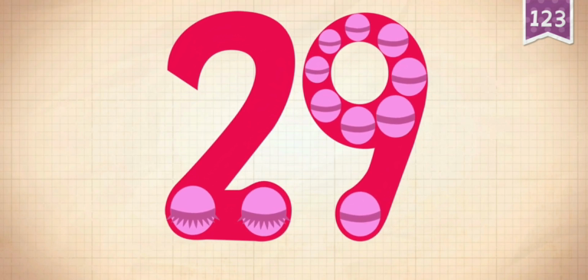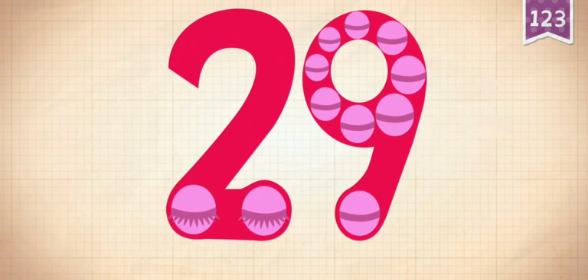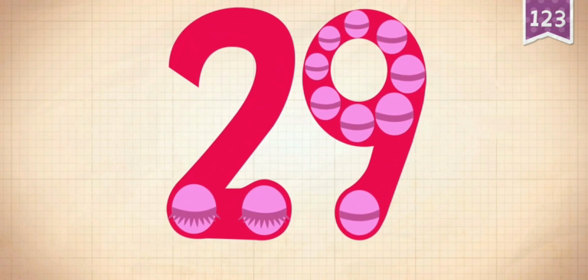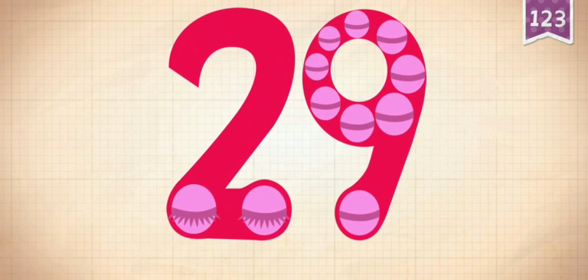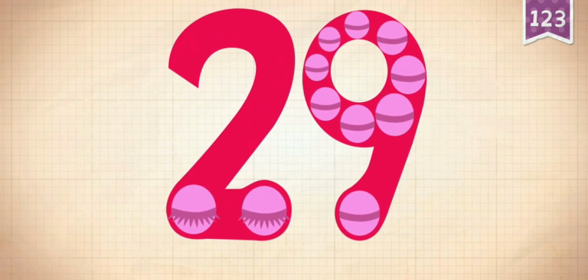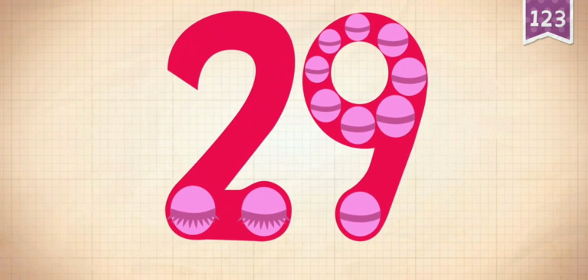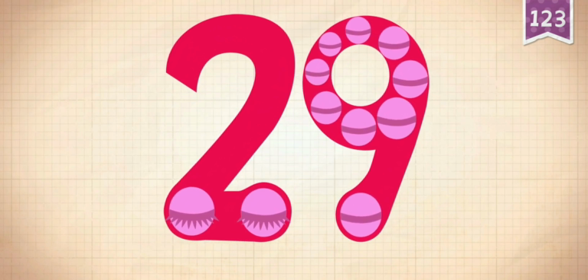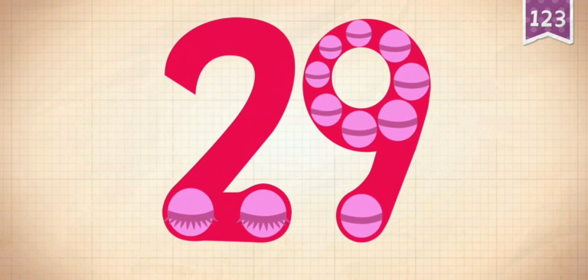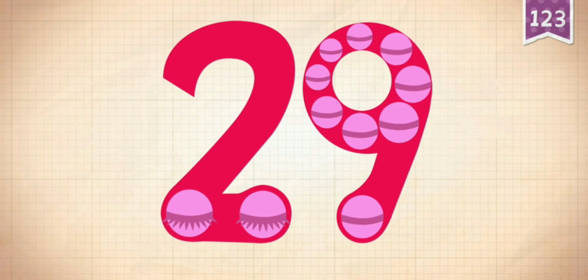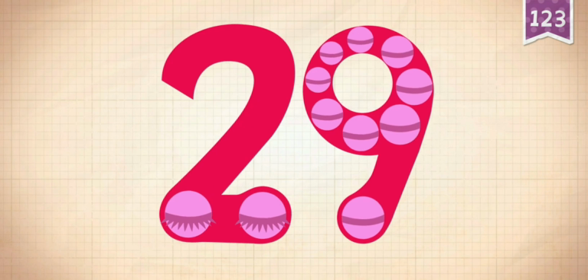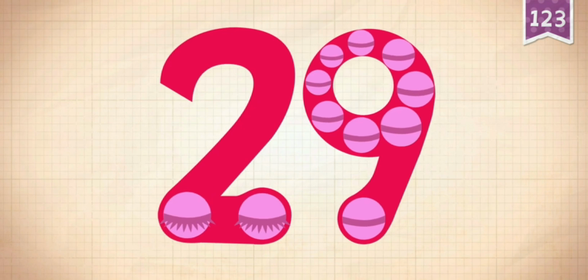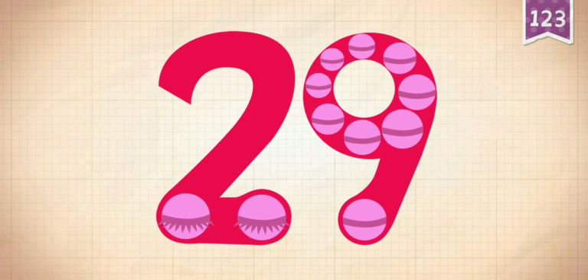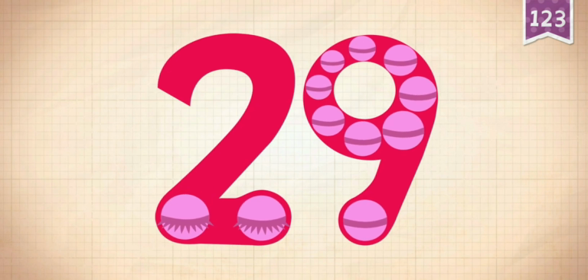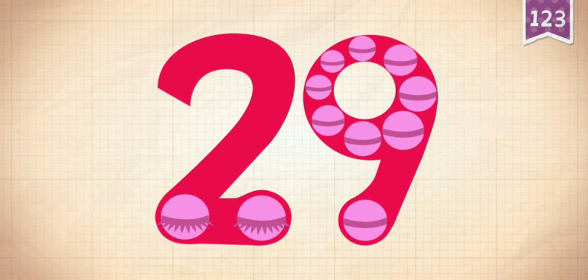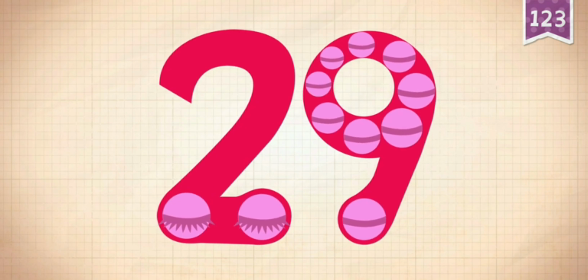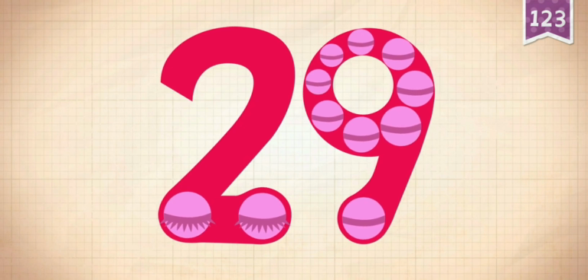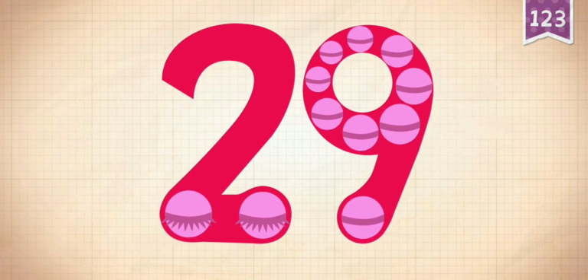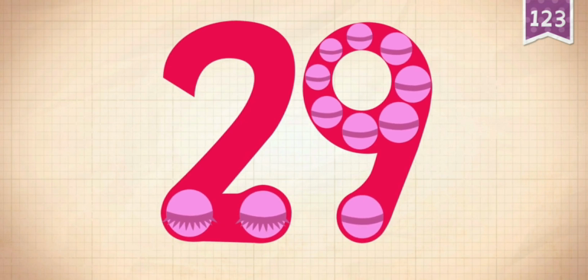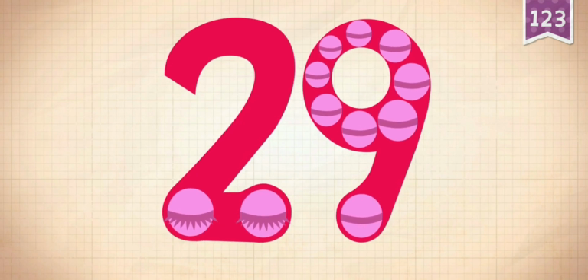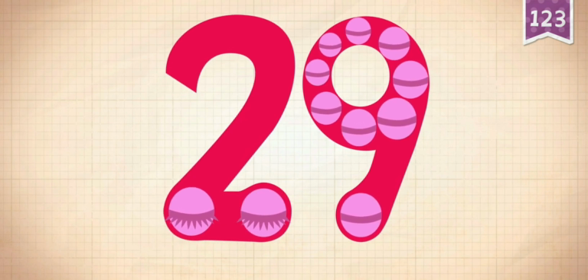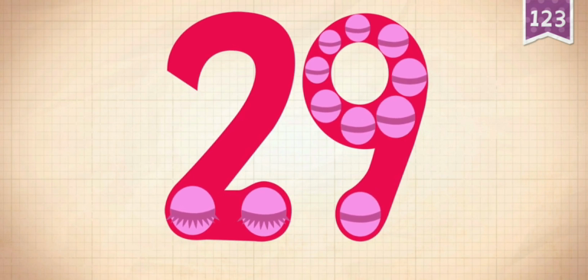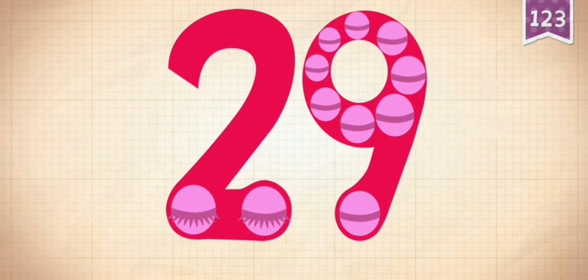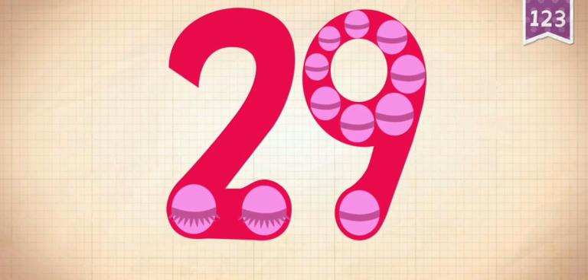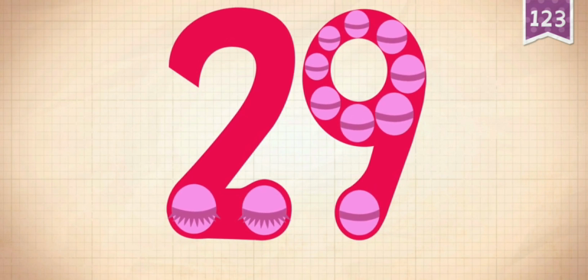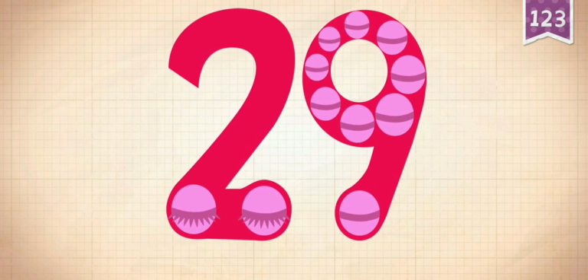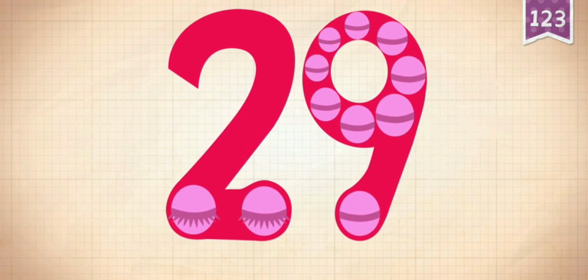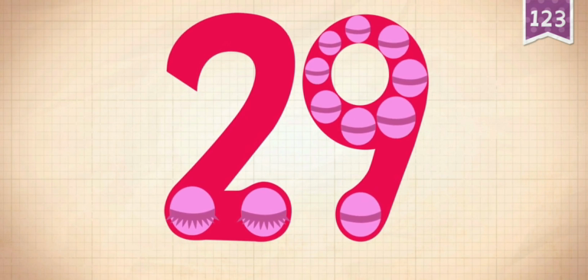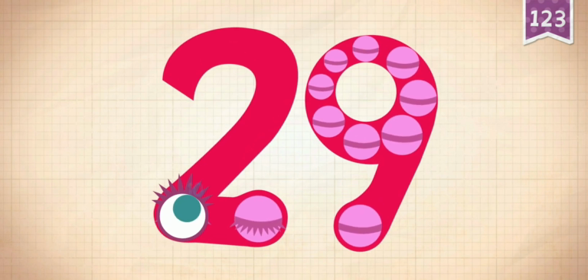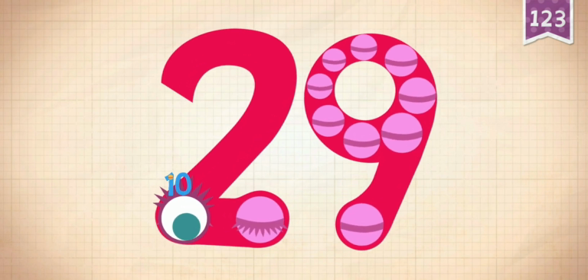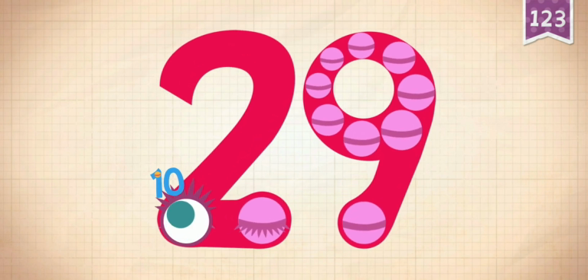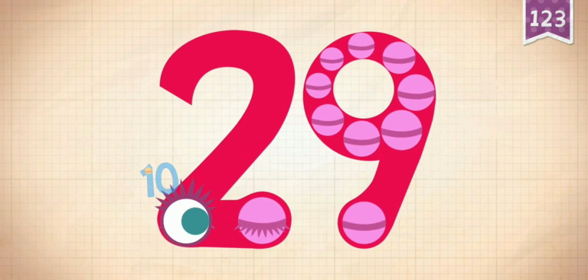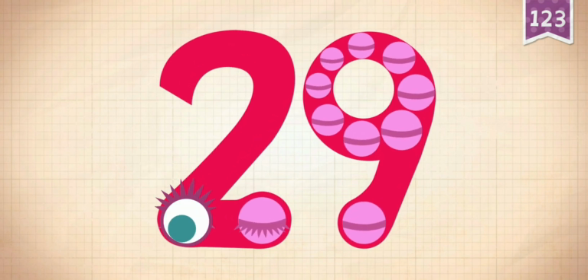15 plus 14 equals 29. Touch the monster's eyes to wake it up: 10,